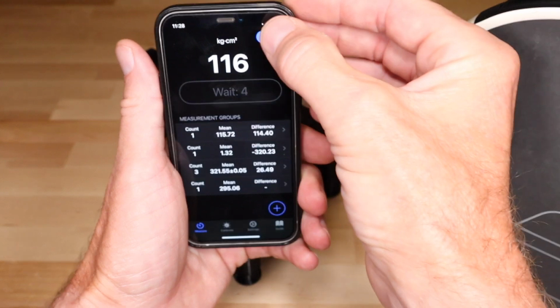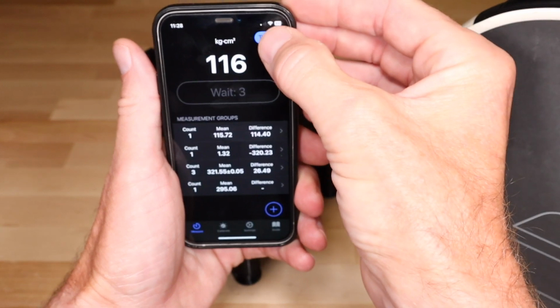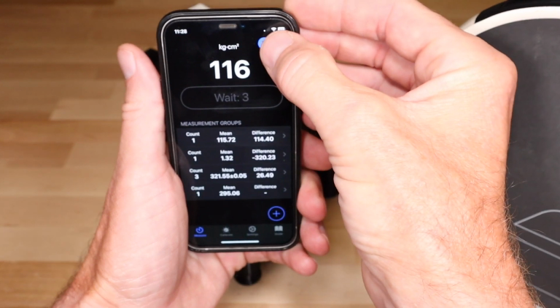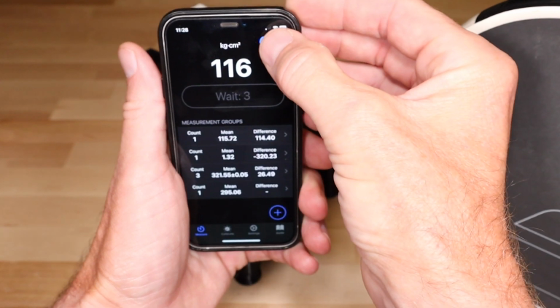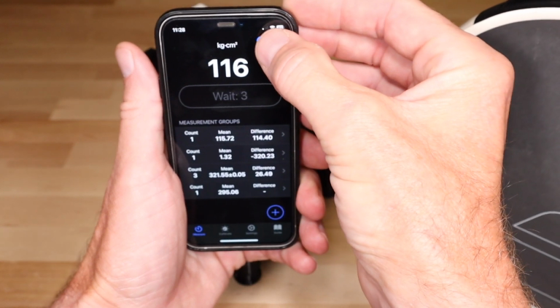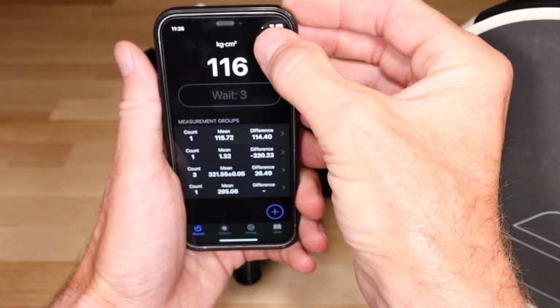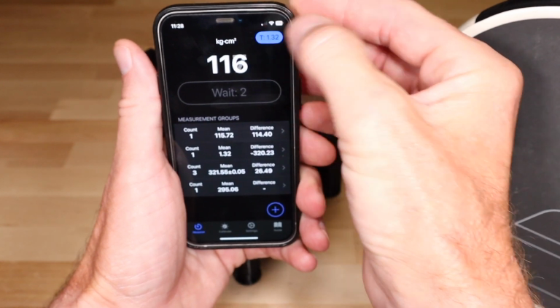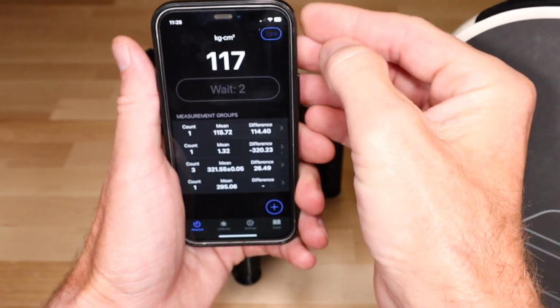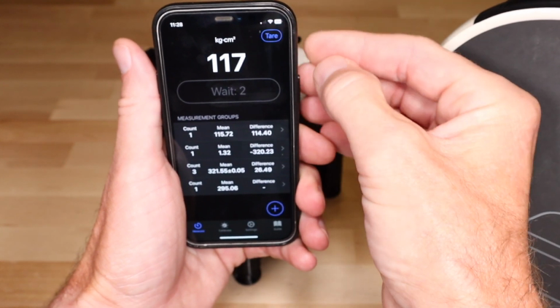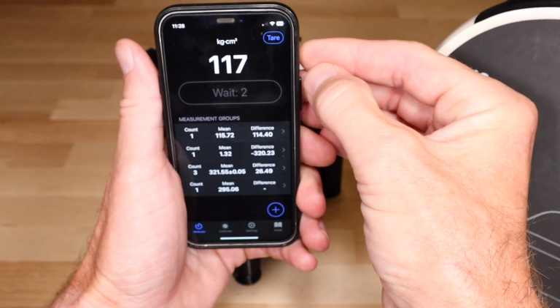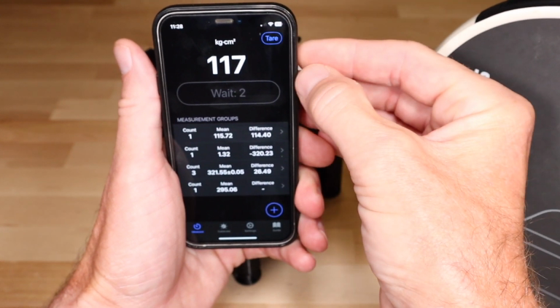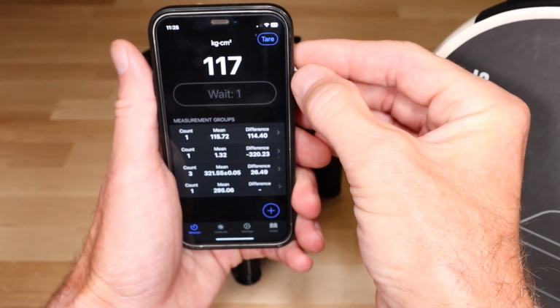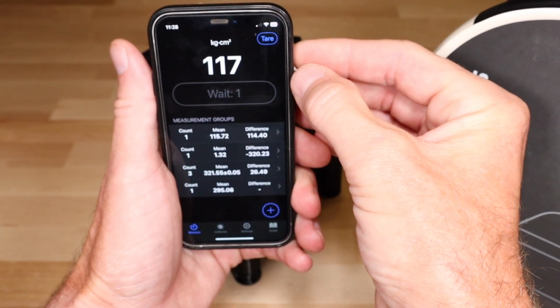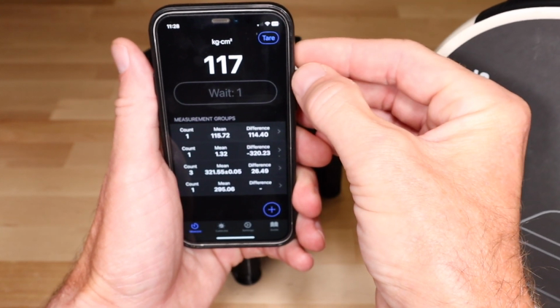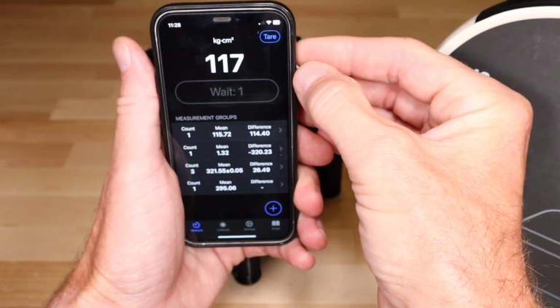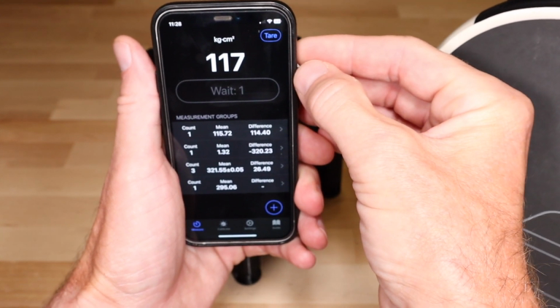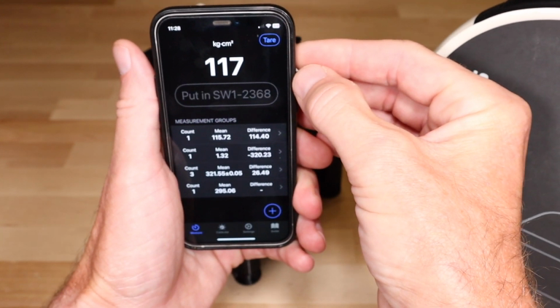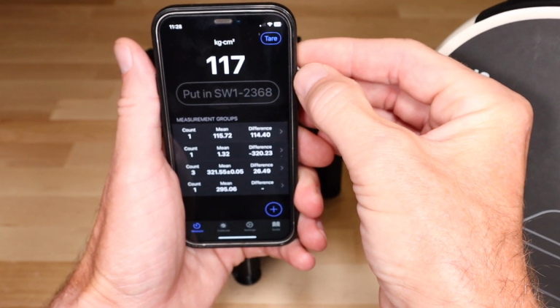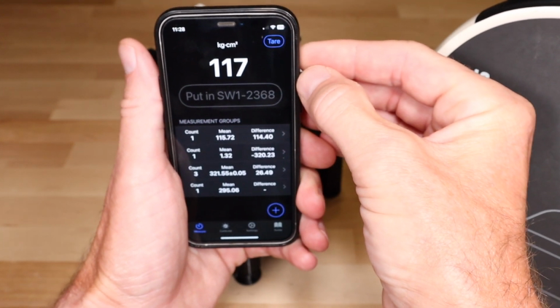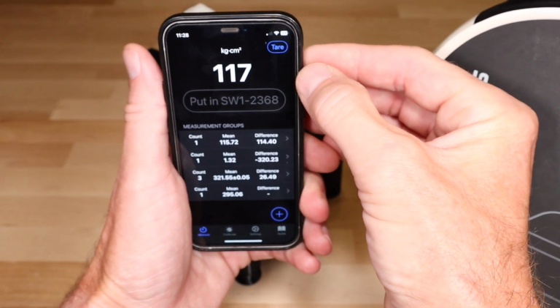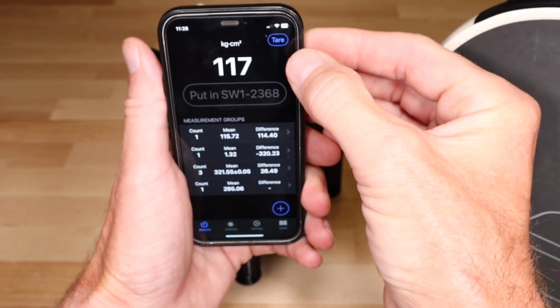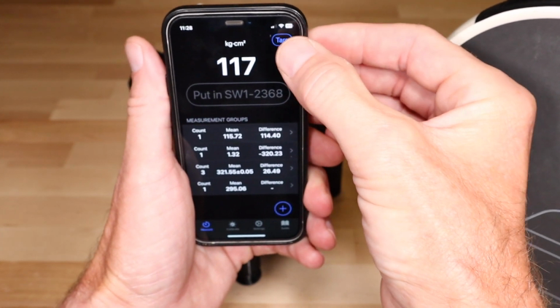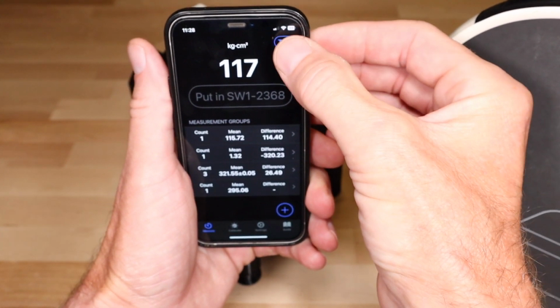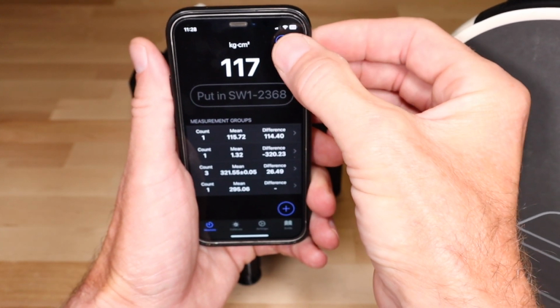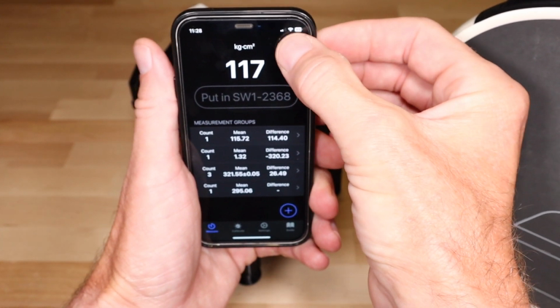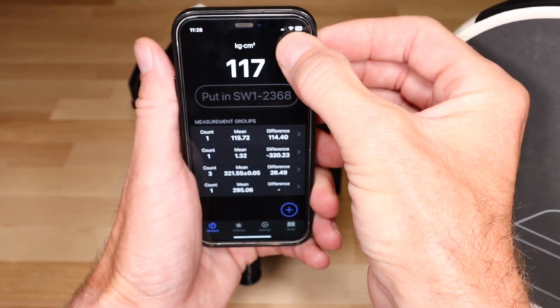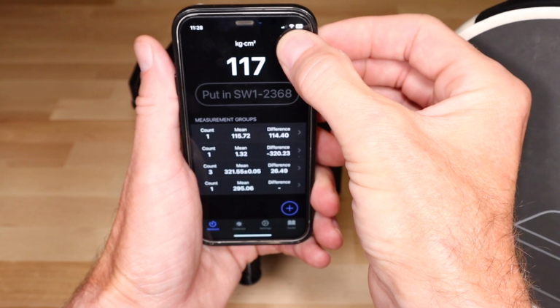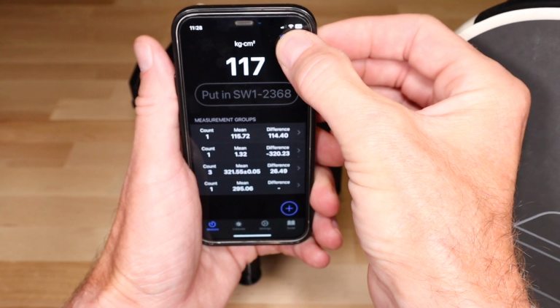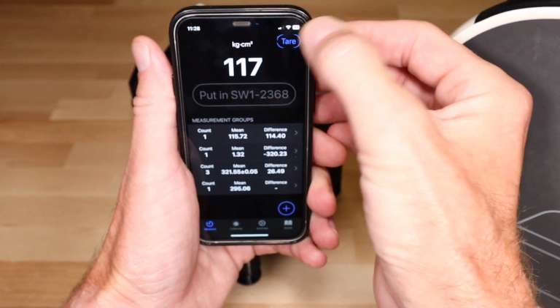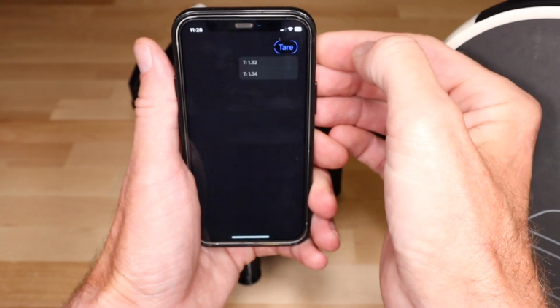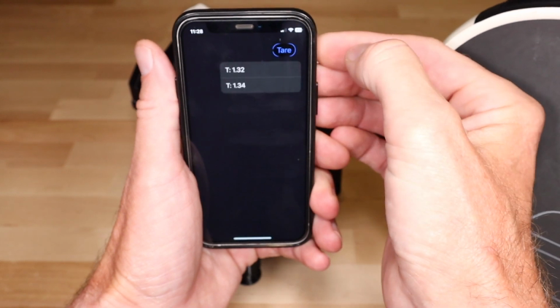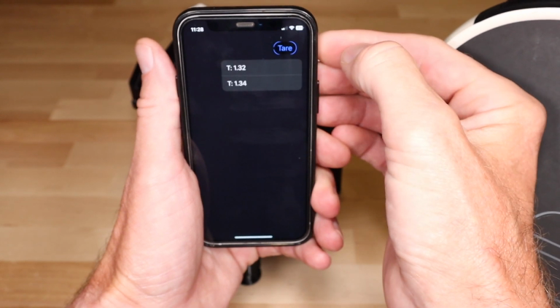If switching between adapters, you can long press the tear button to select from up to three prior values.